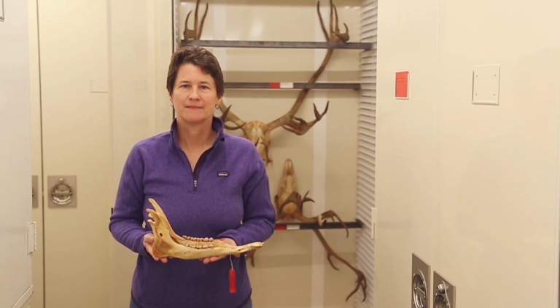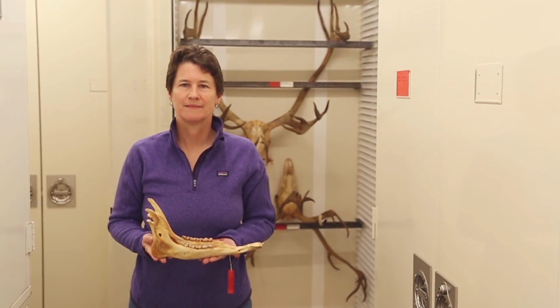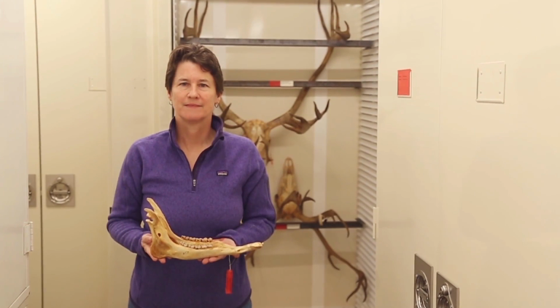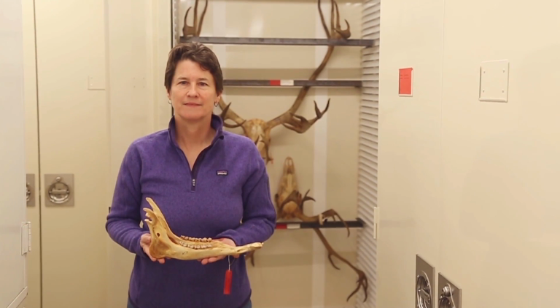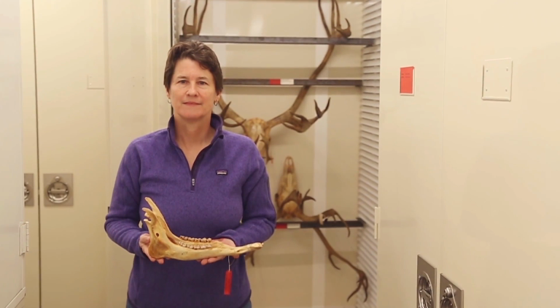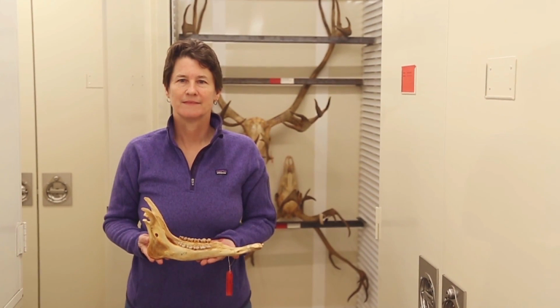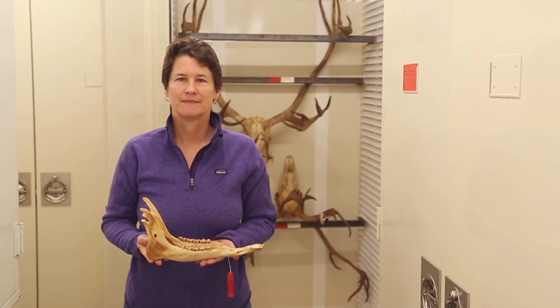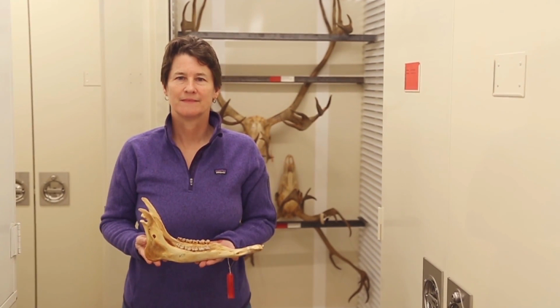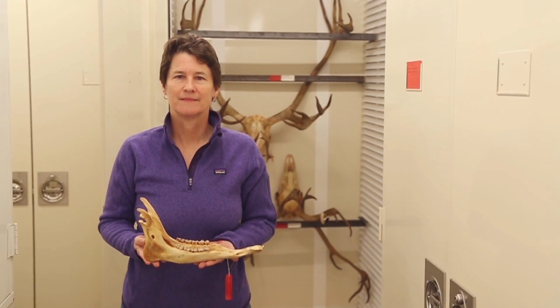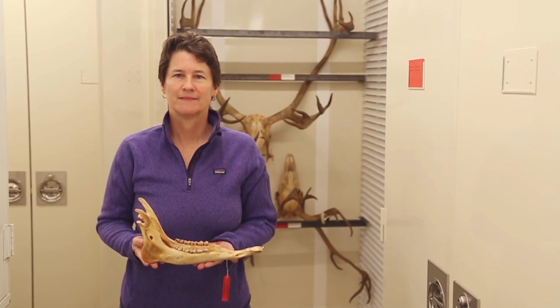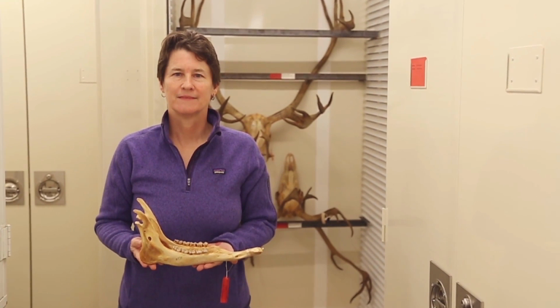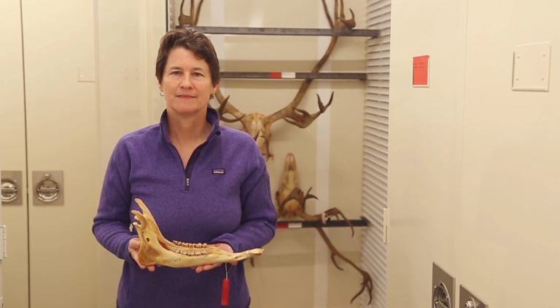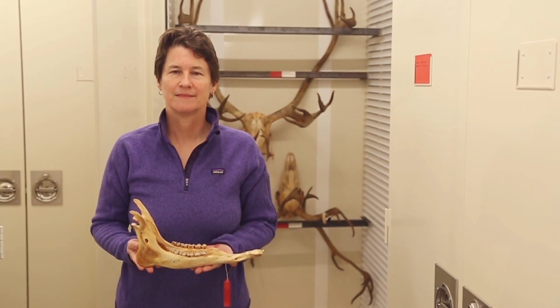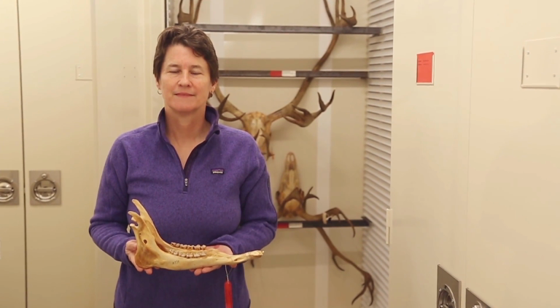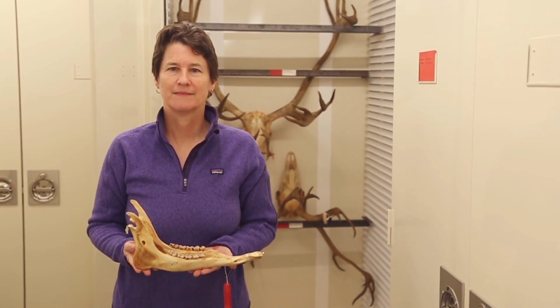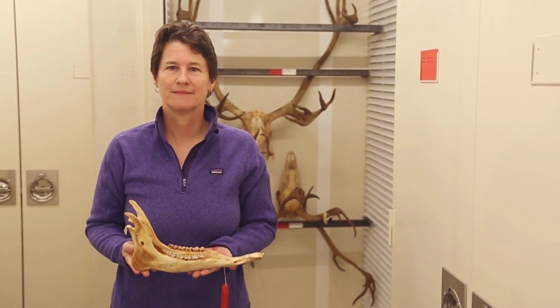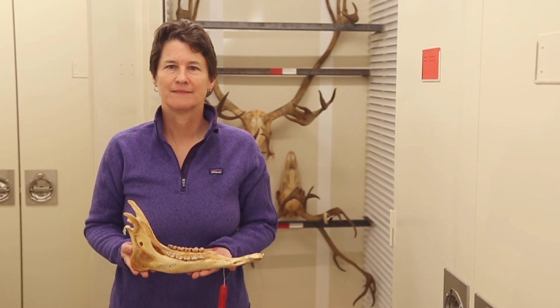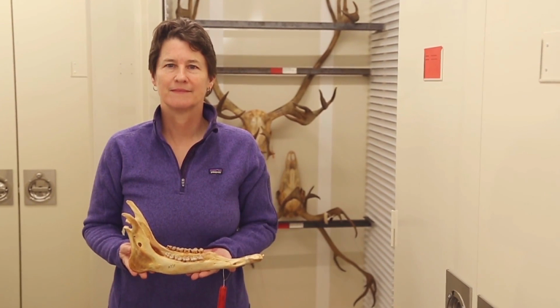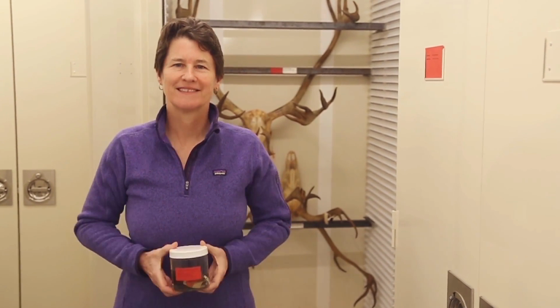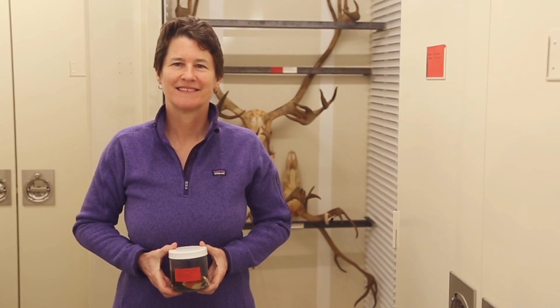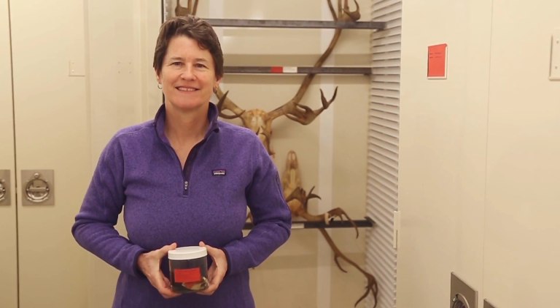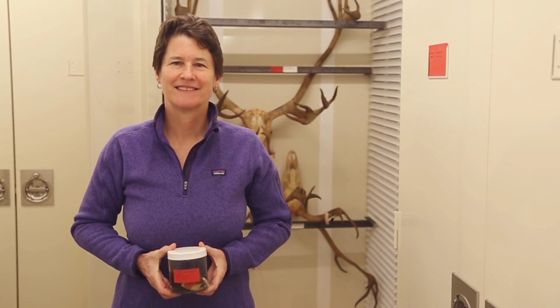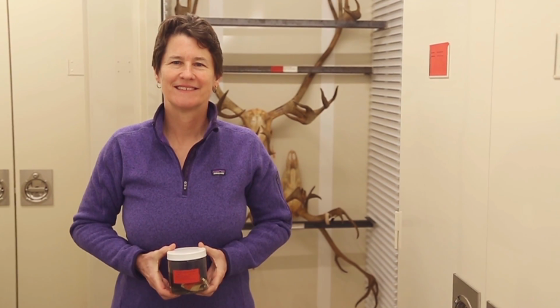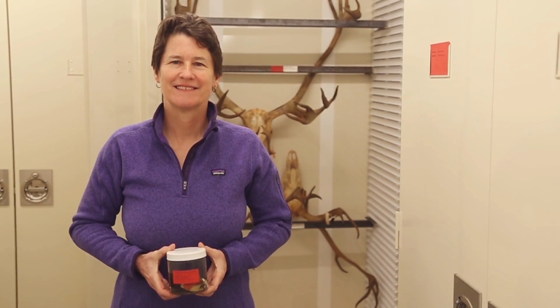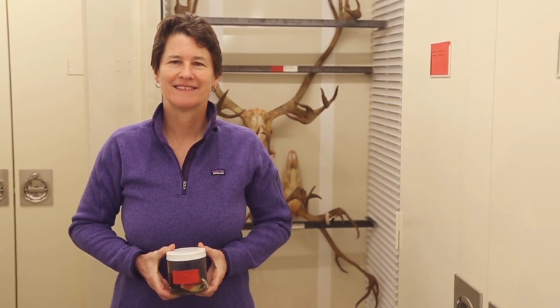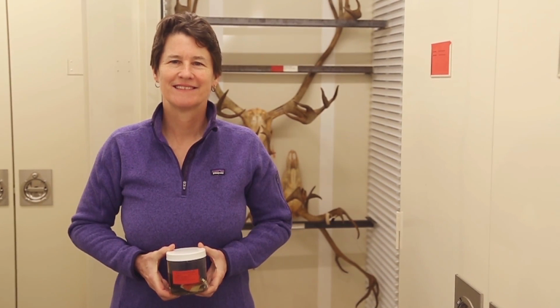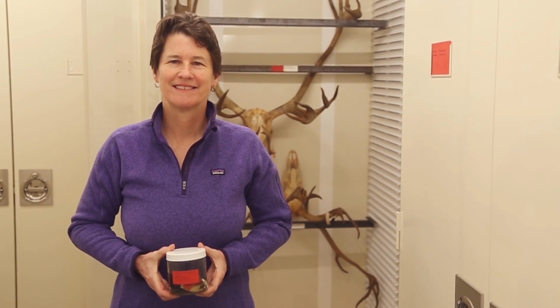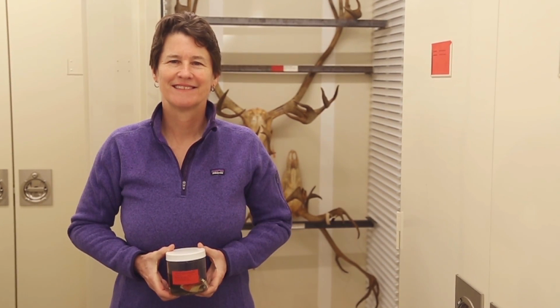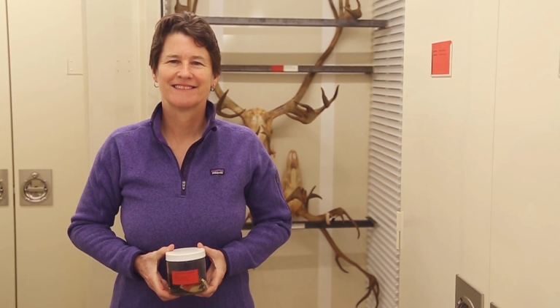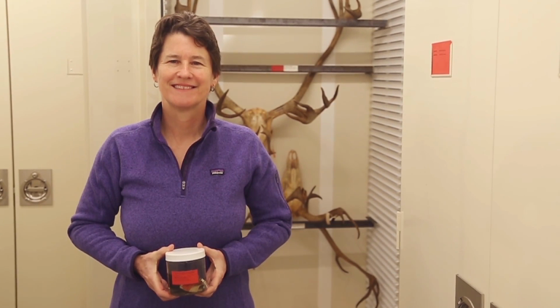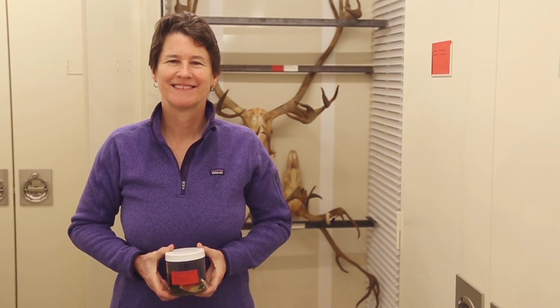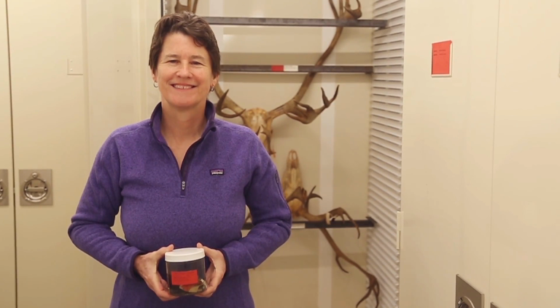I'm Nancy Simmons. I'm the curator in charge in the Department of Mammalogy at the American Museum of Natural History.